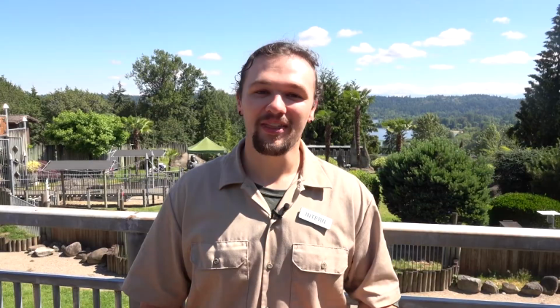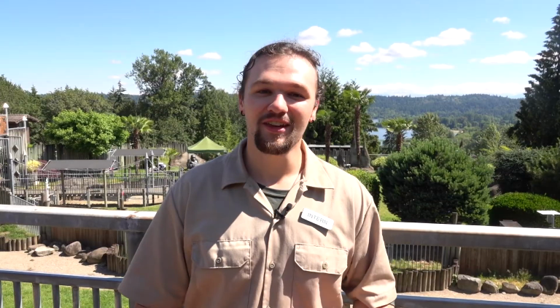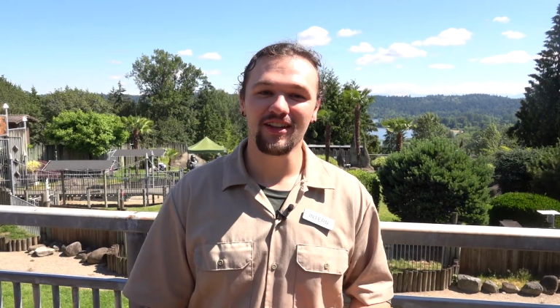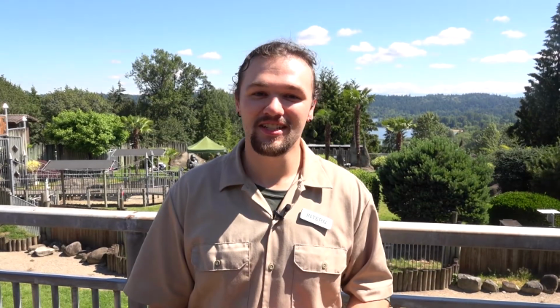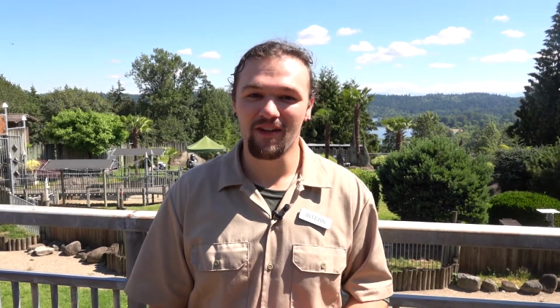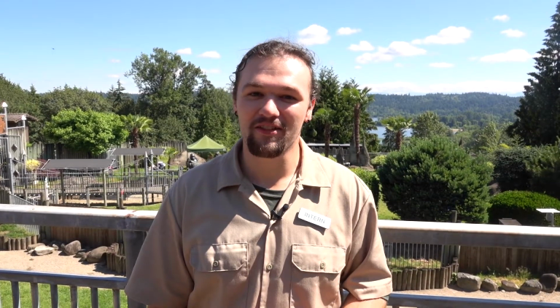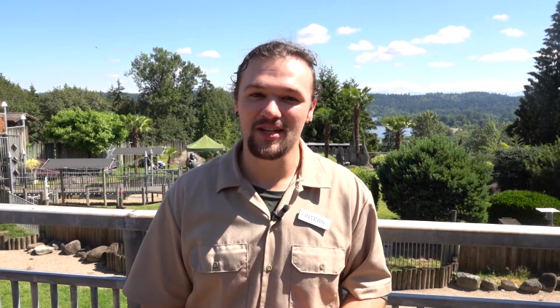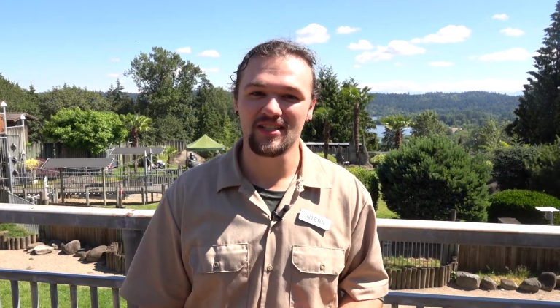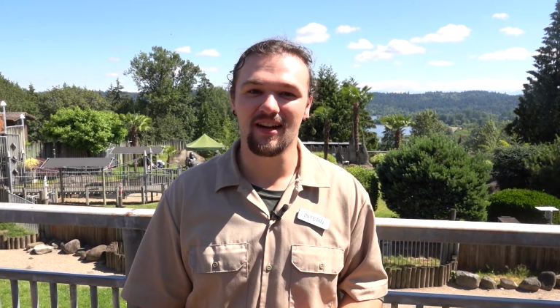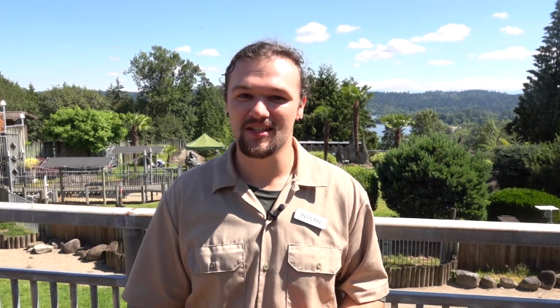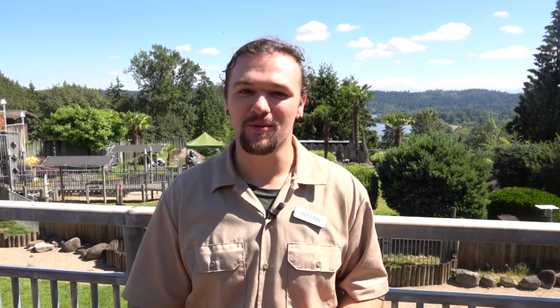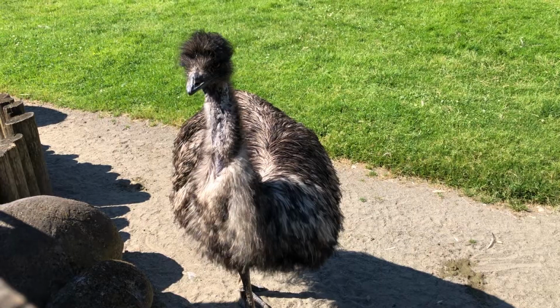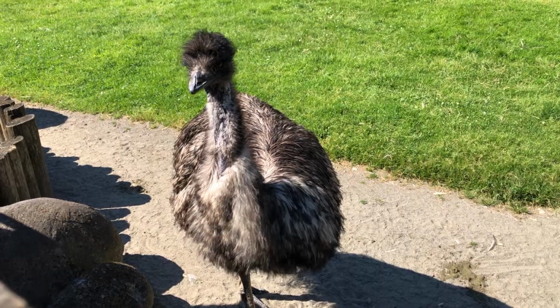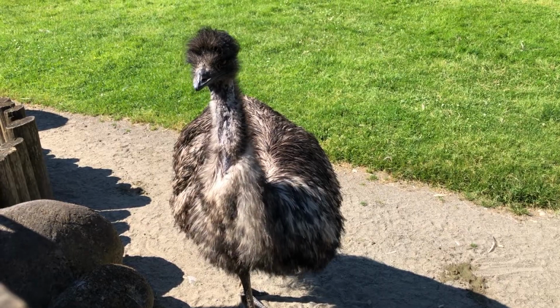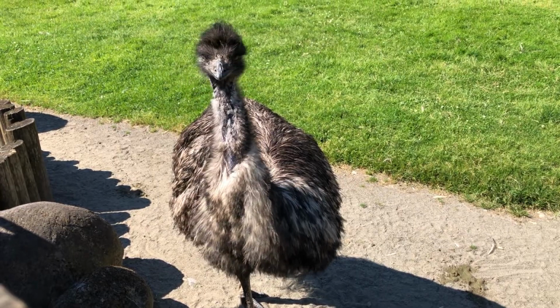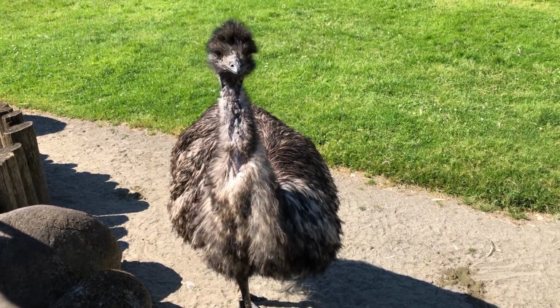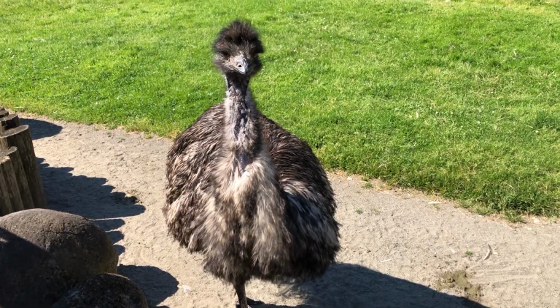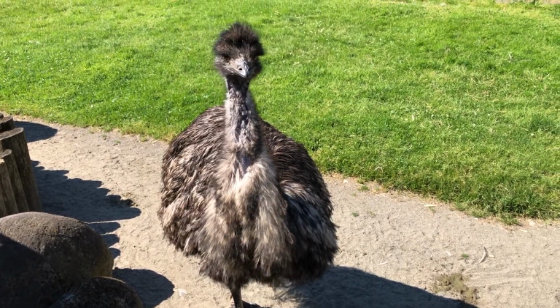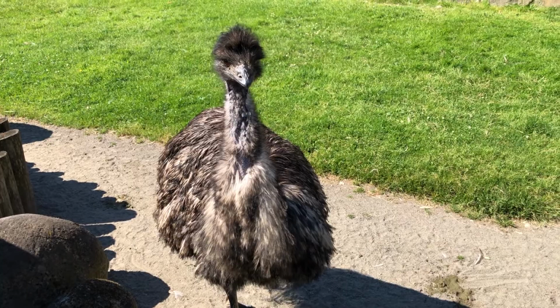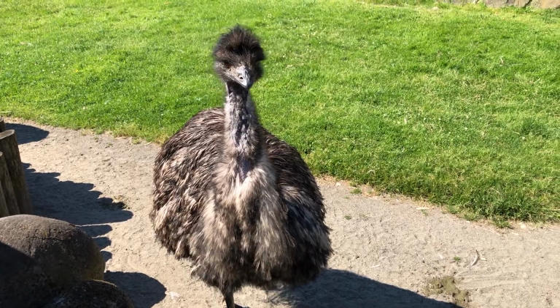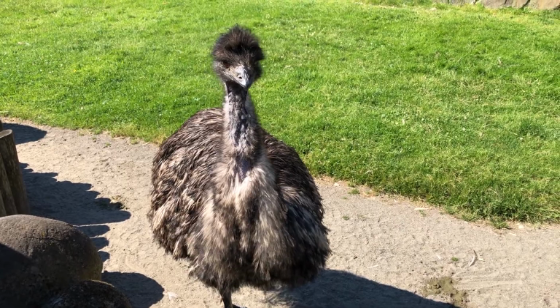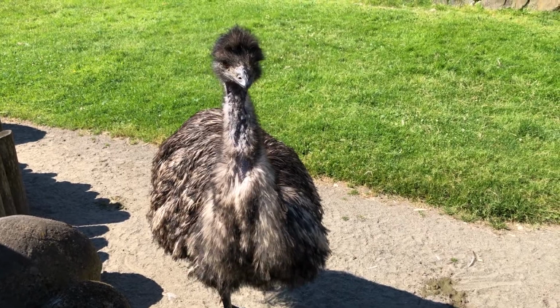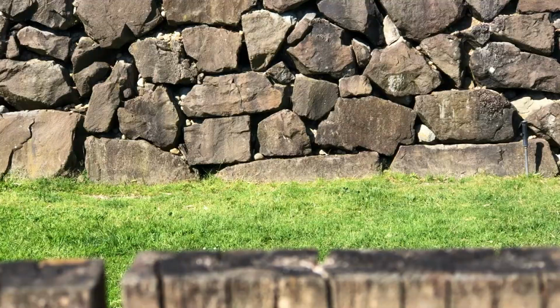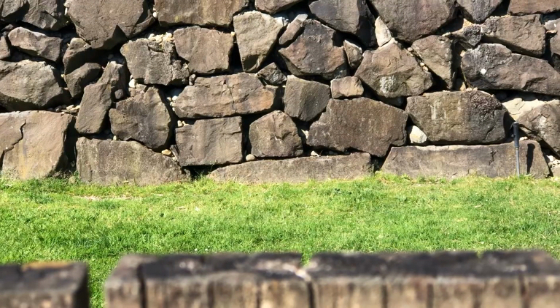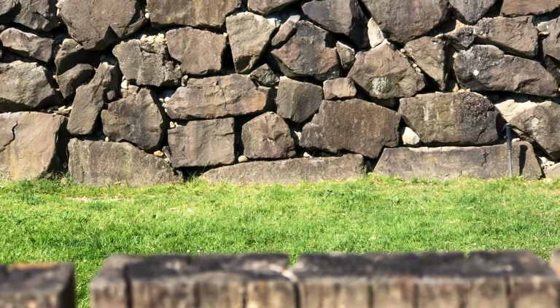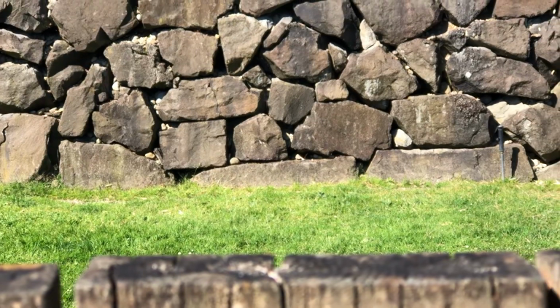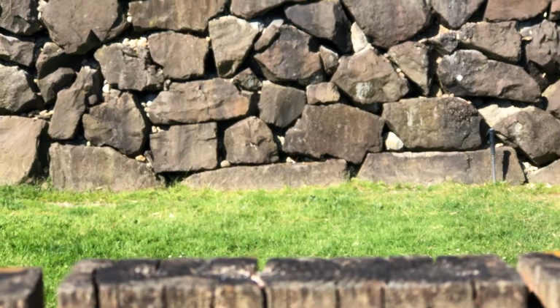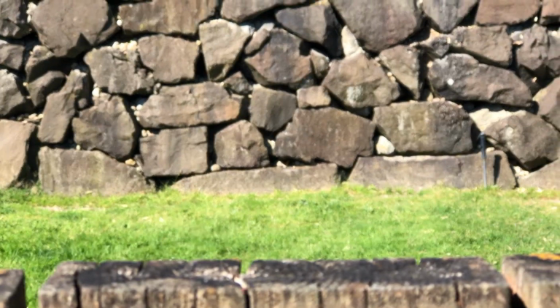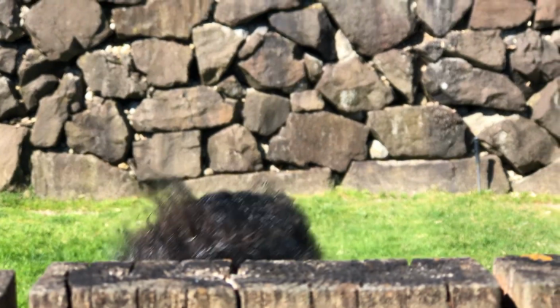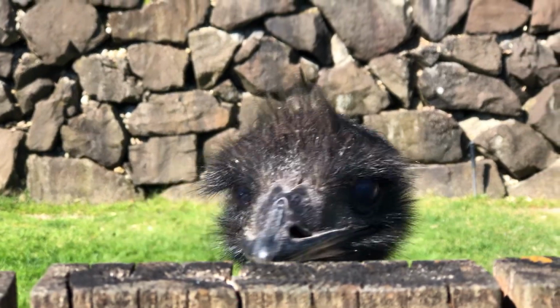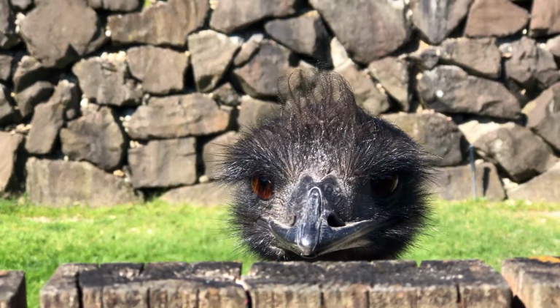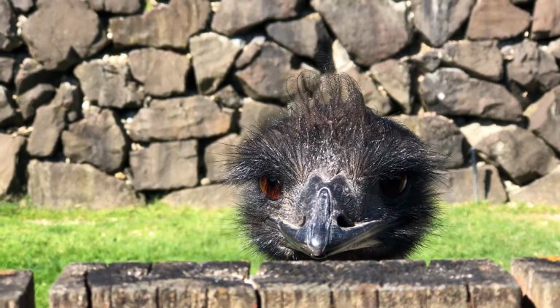Well, thank you for listening to my favorite species here at the zoo. Don't forget to bring your friends and family and discover your own favorite species at the Cougar Mountain Zoo.